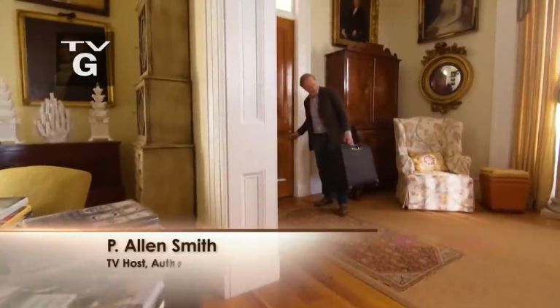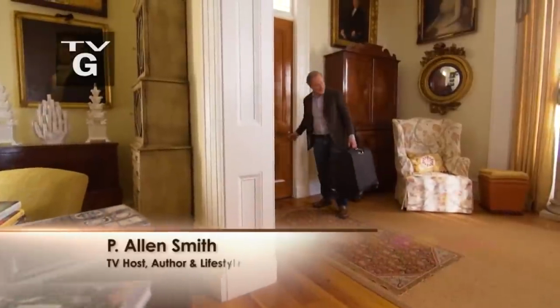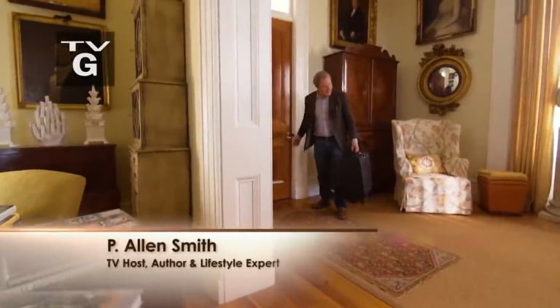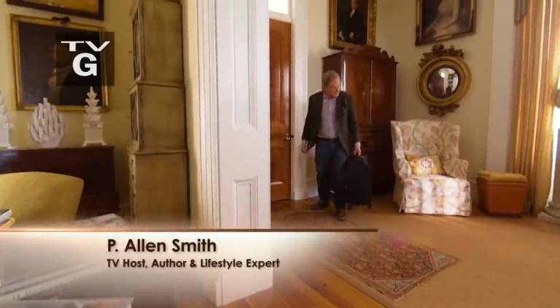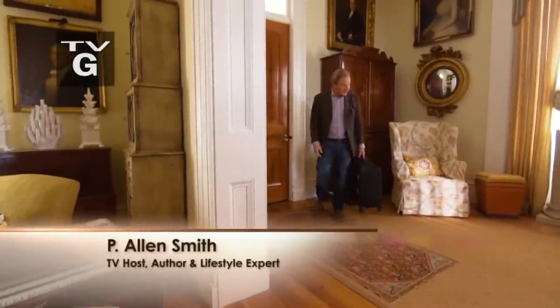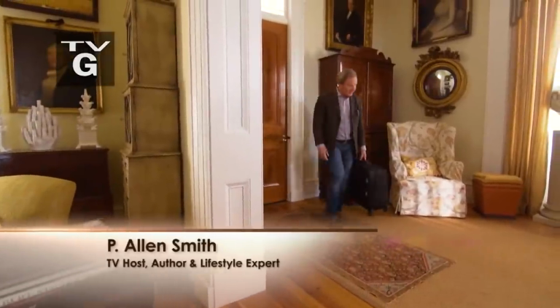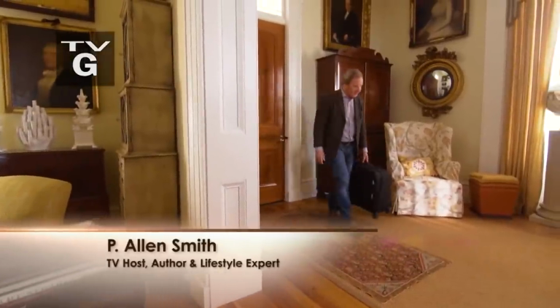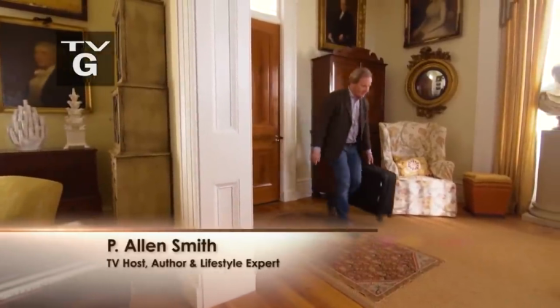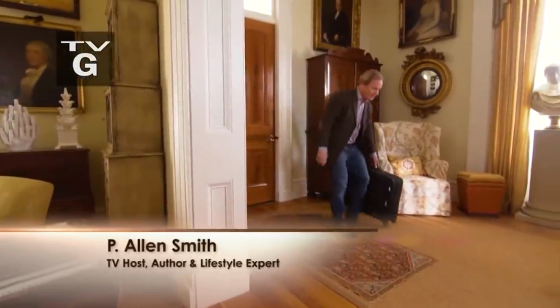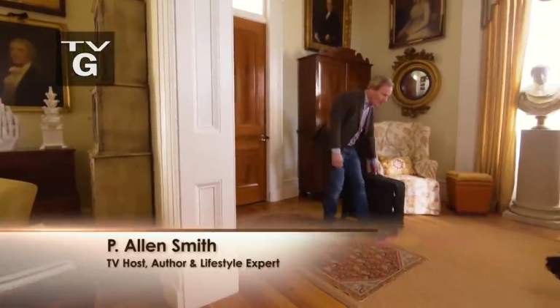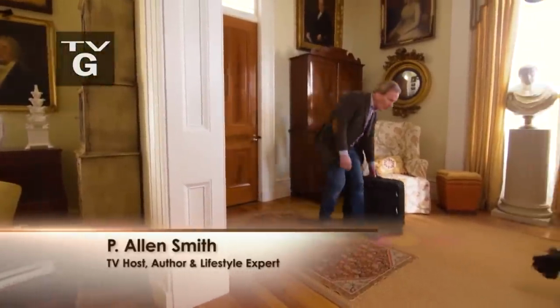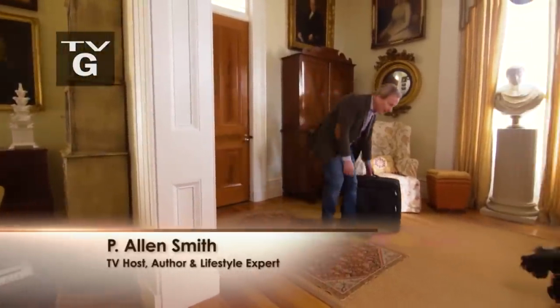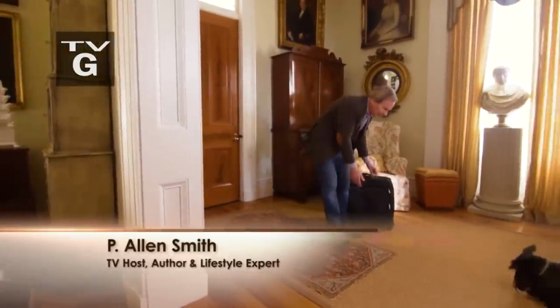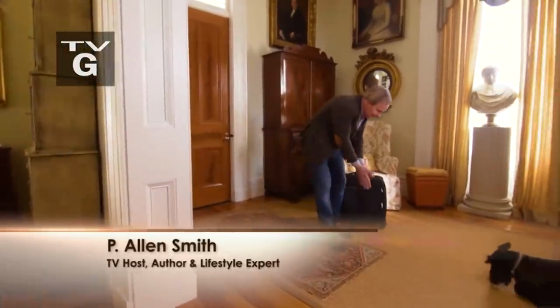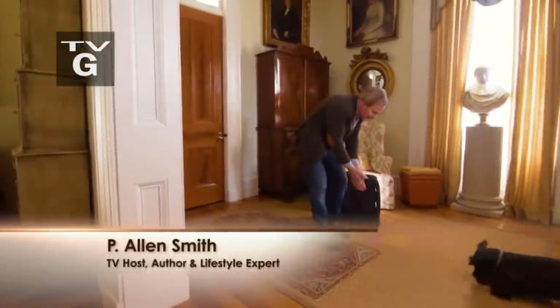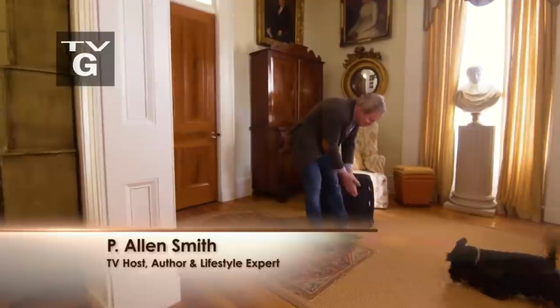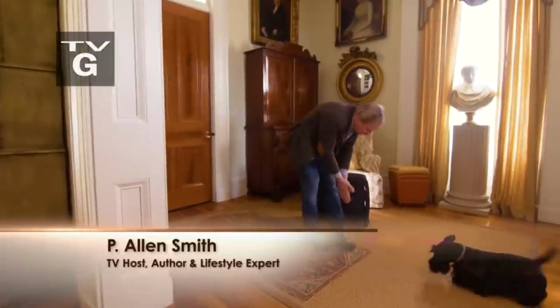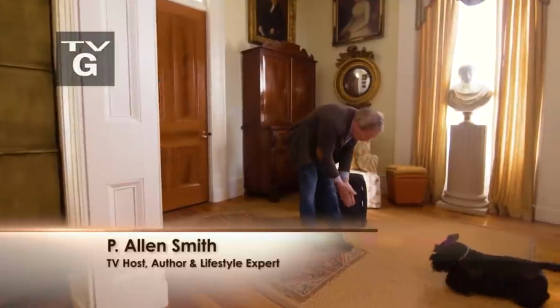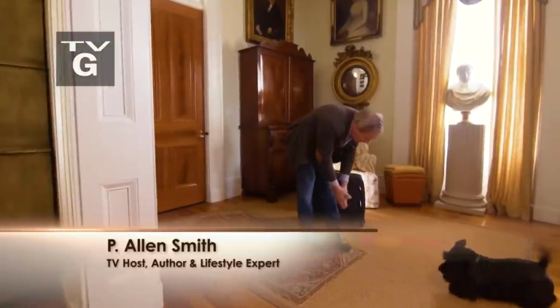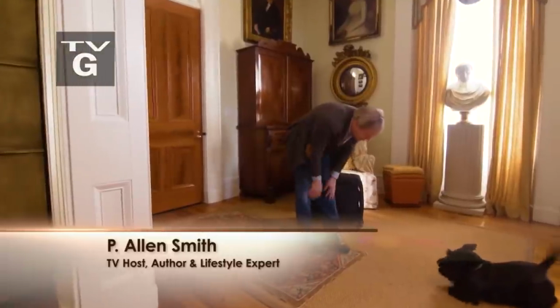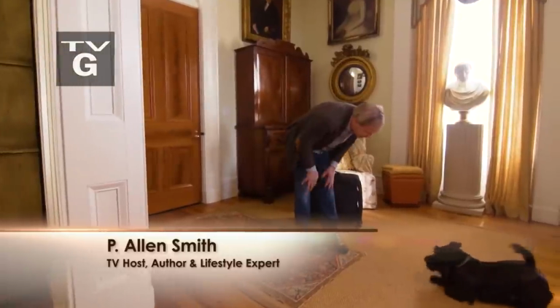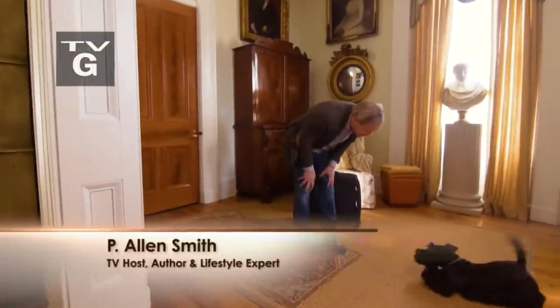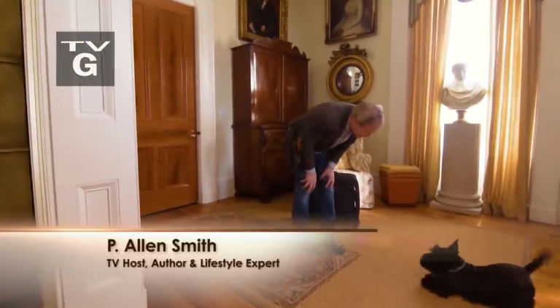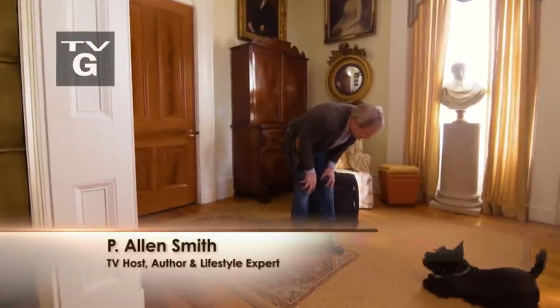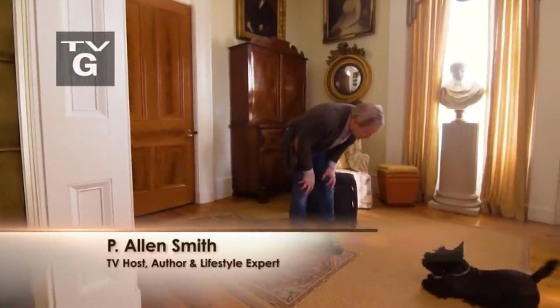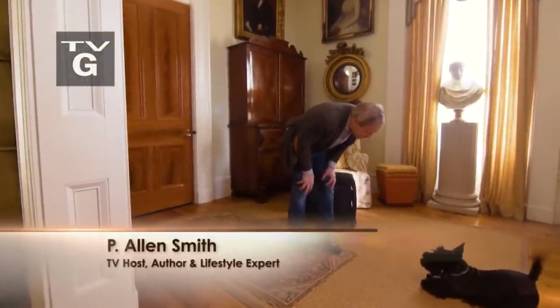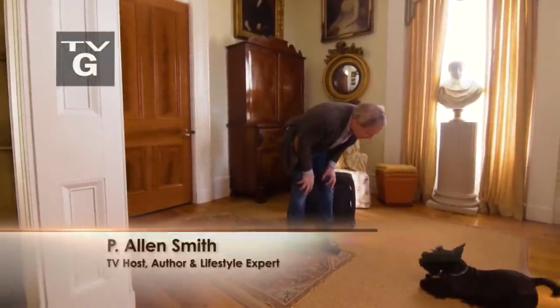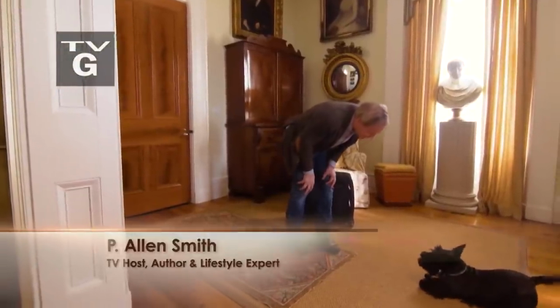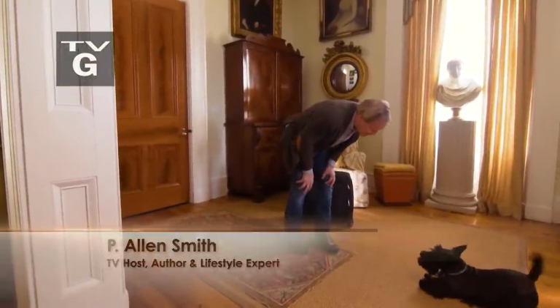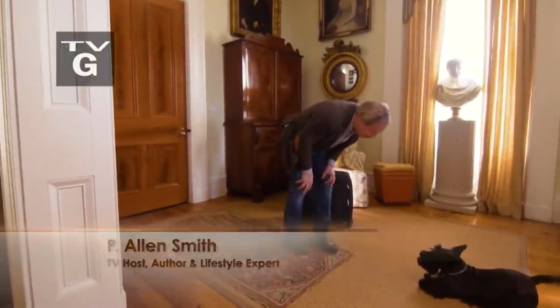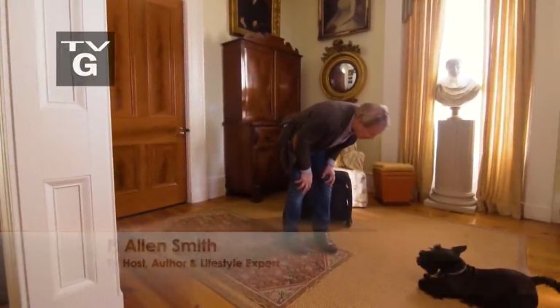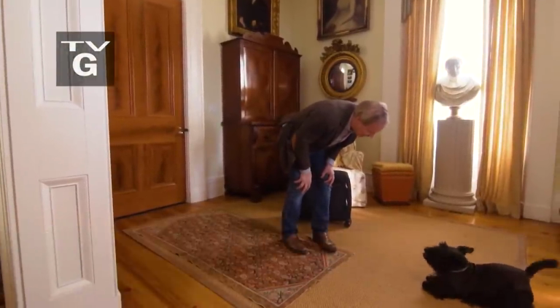Hey, Duncan. Come here. Good boy. Good to see you. Yes, I'm home now.